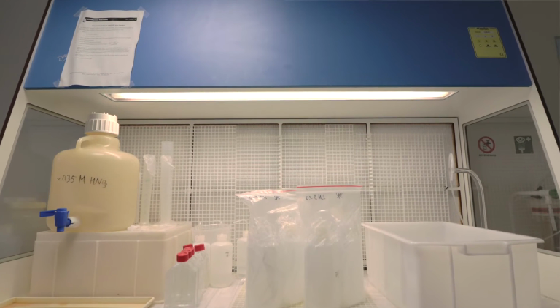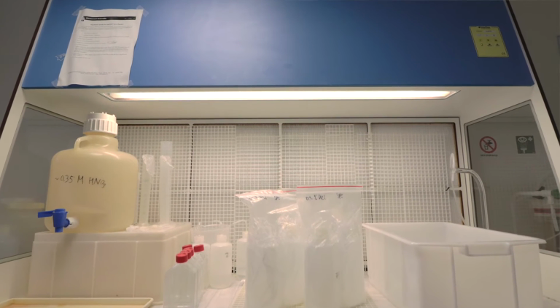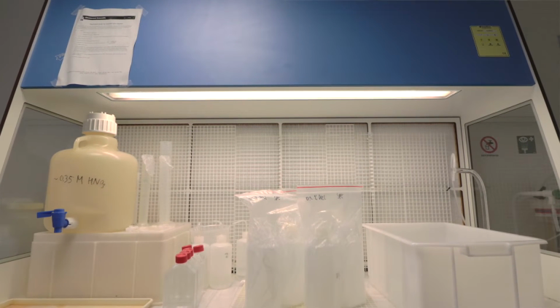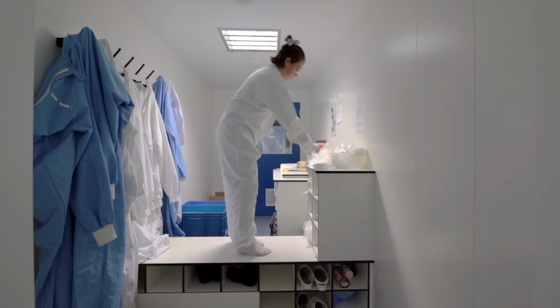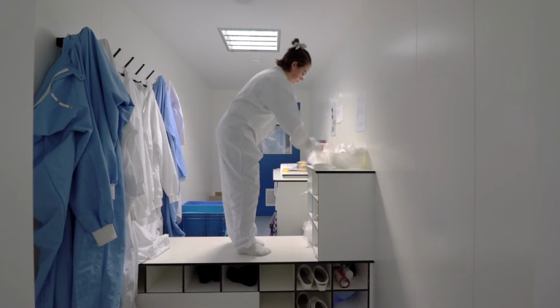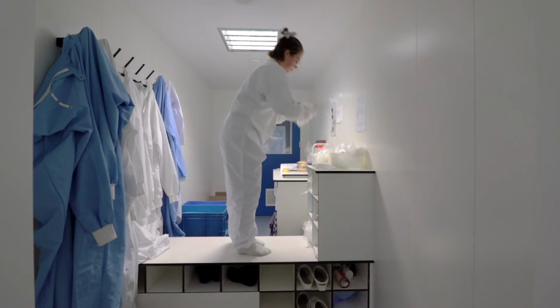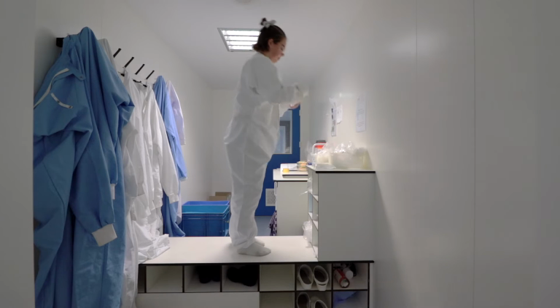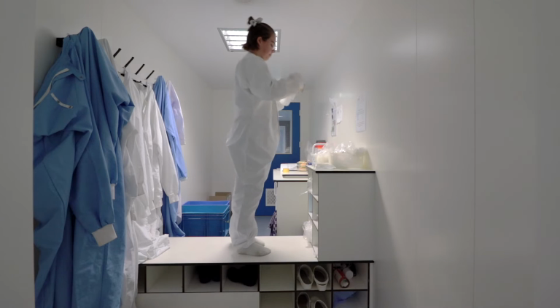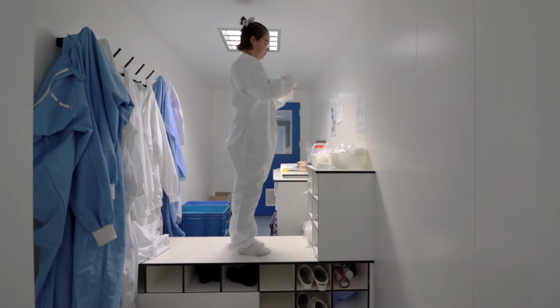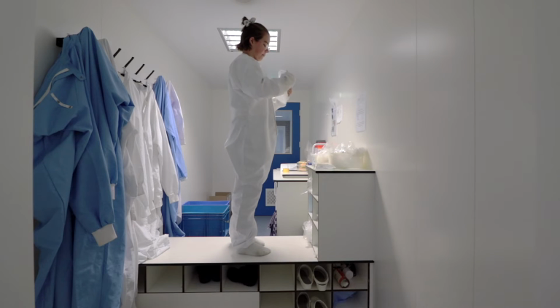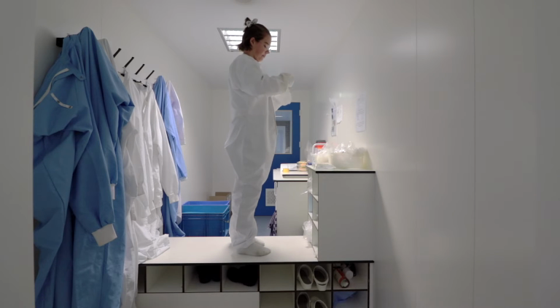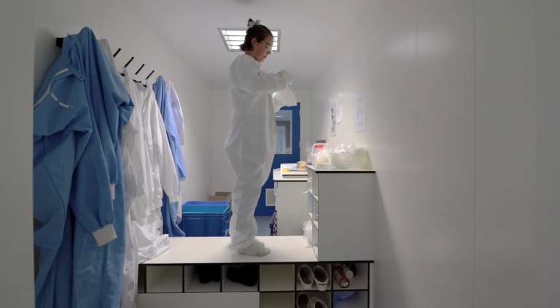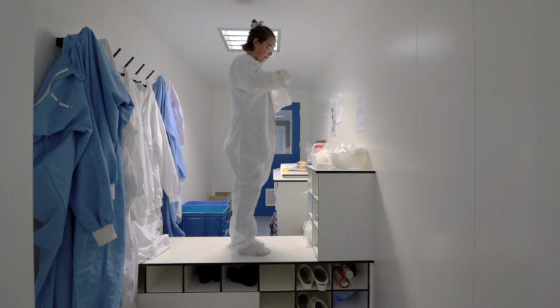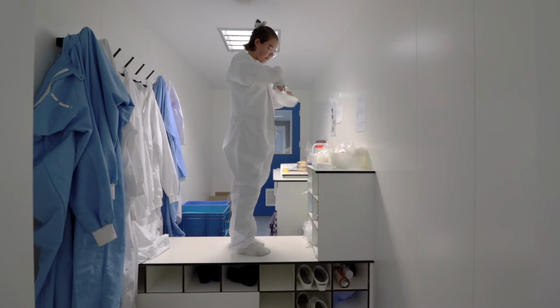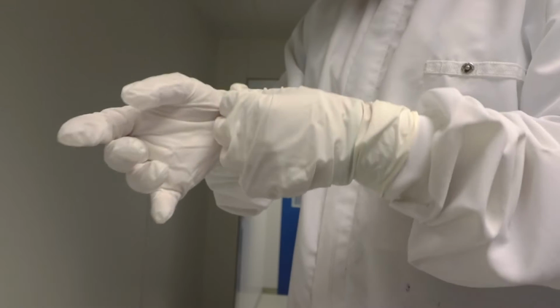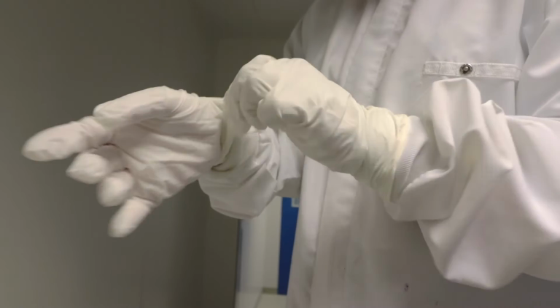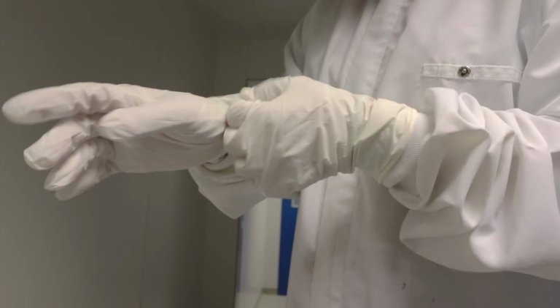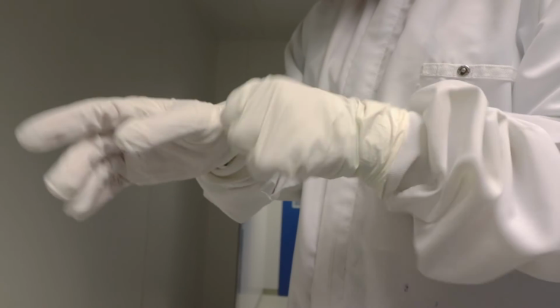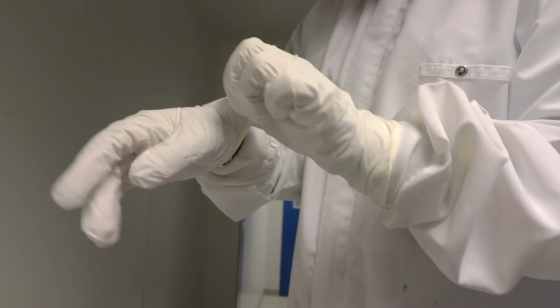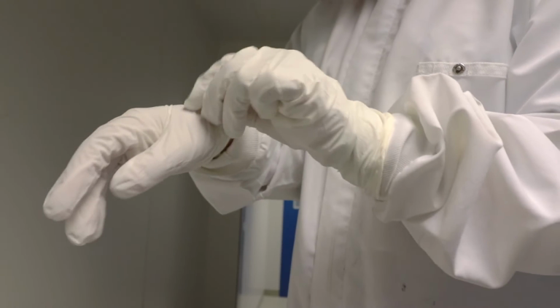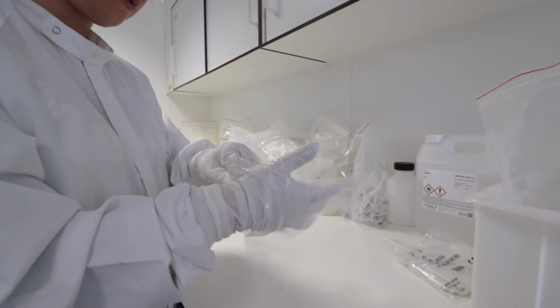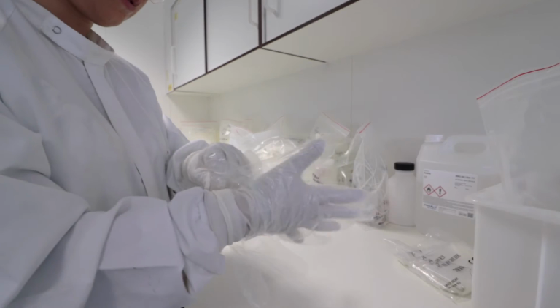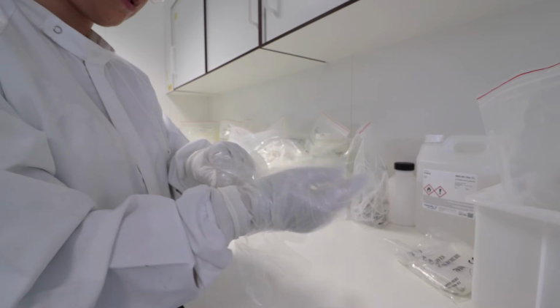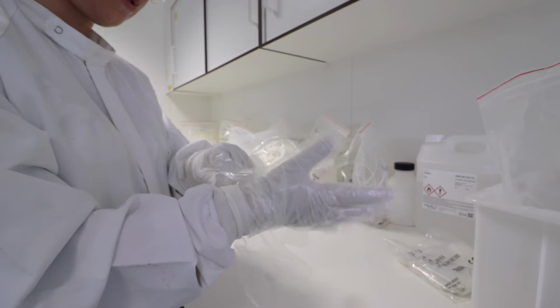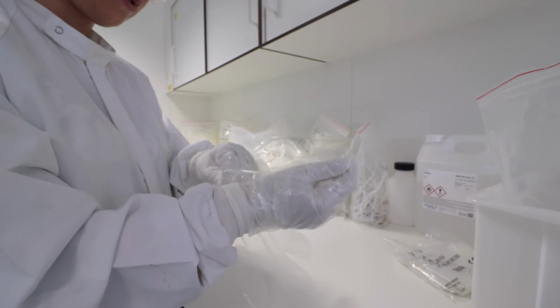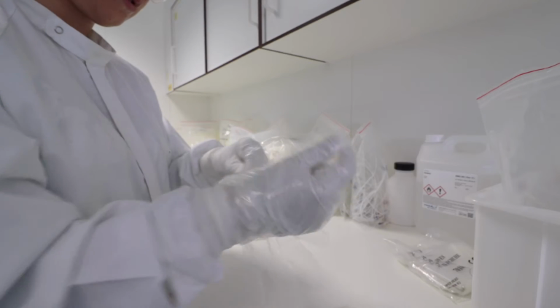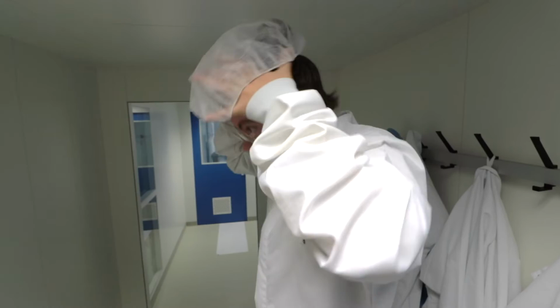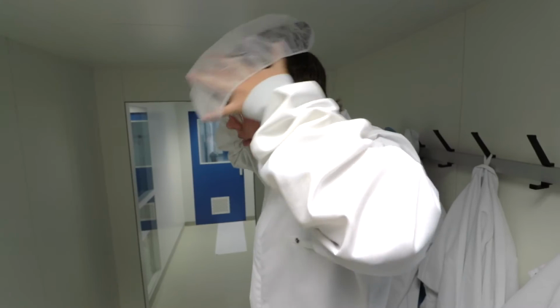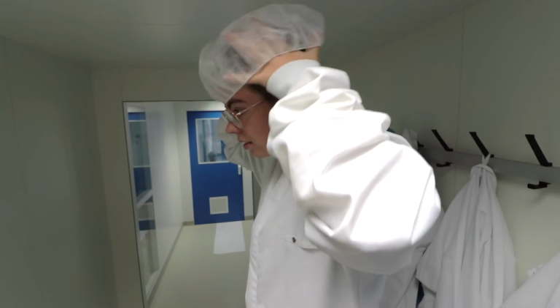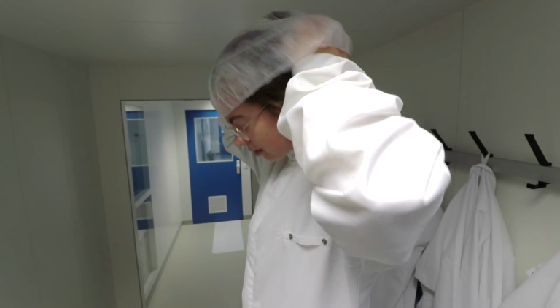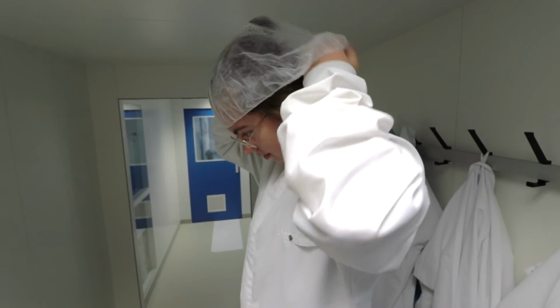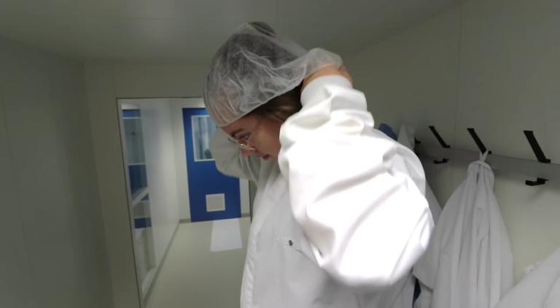We also have to wear a special outfit: a special suit, special clothes, a hairnet, and shoes.